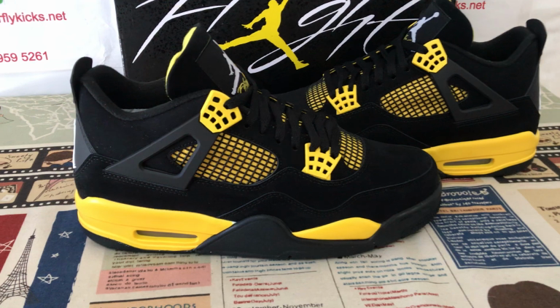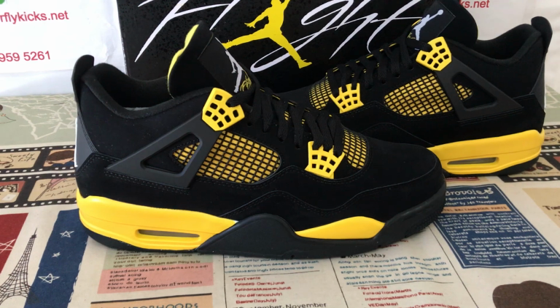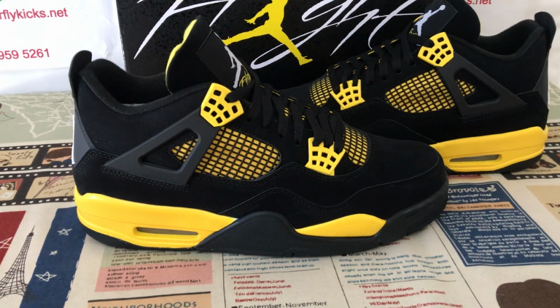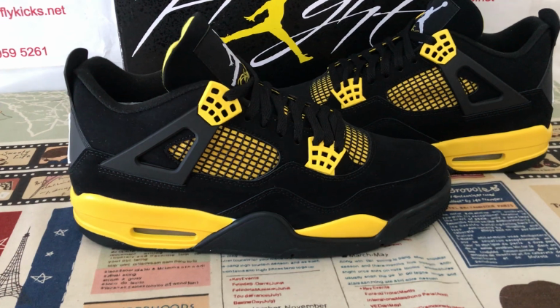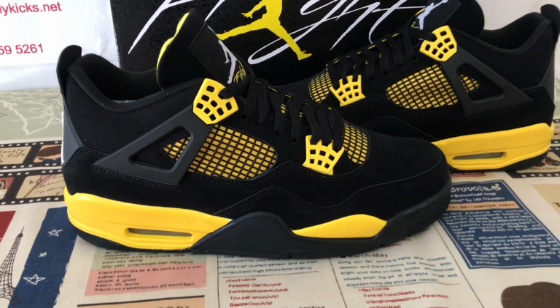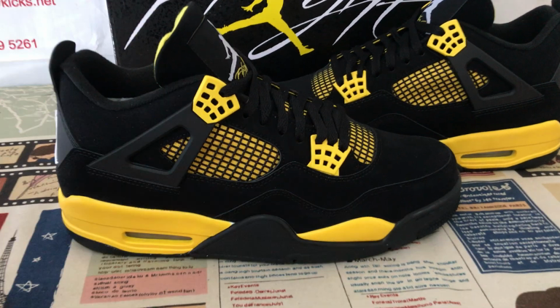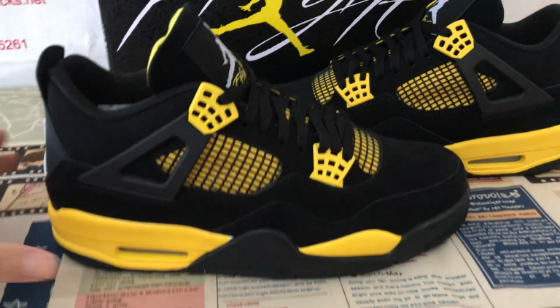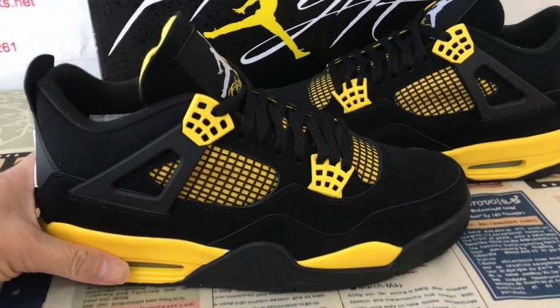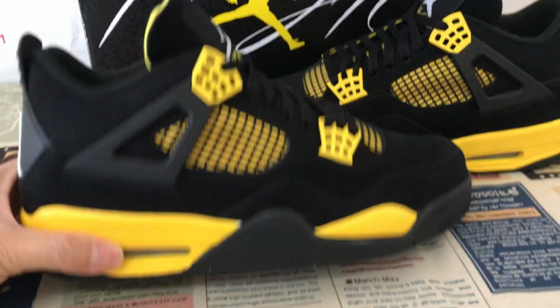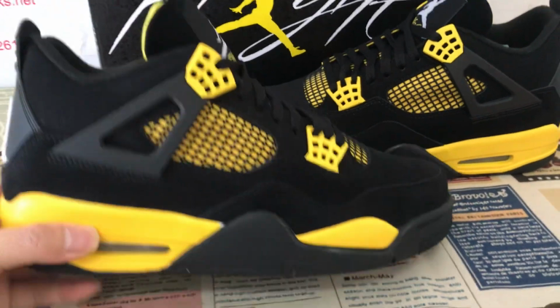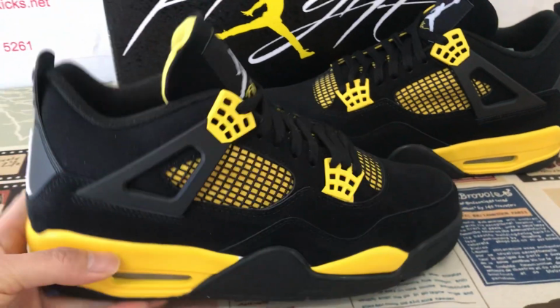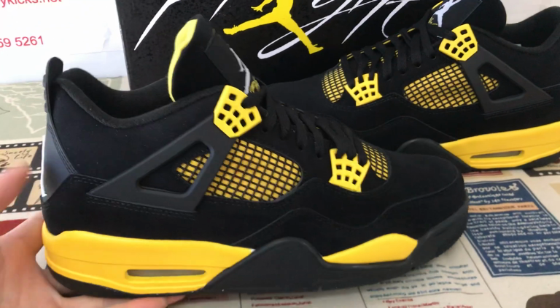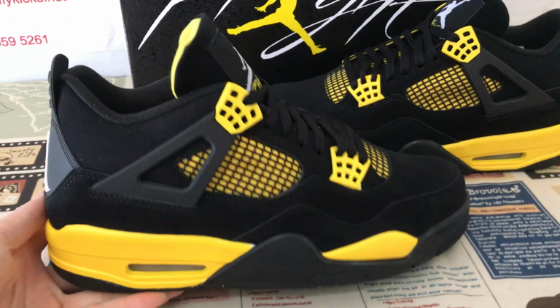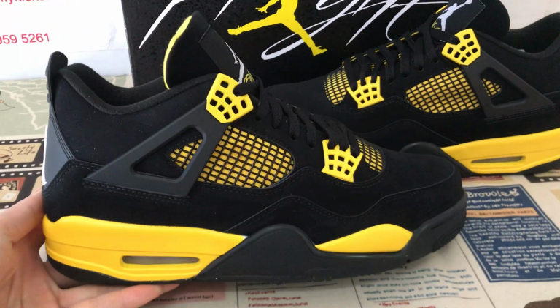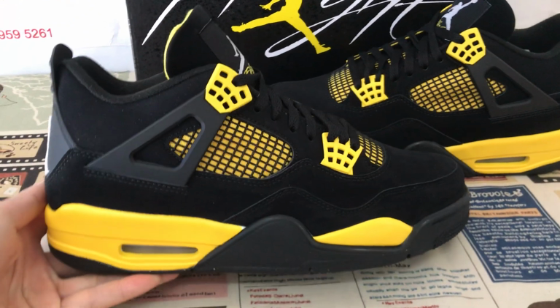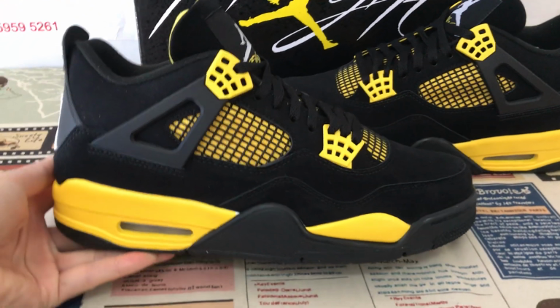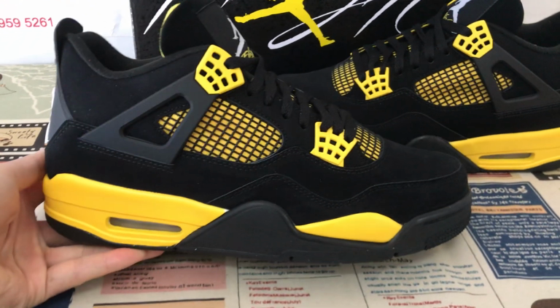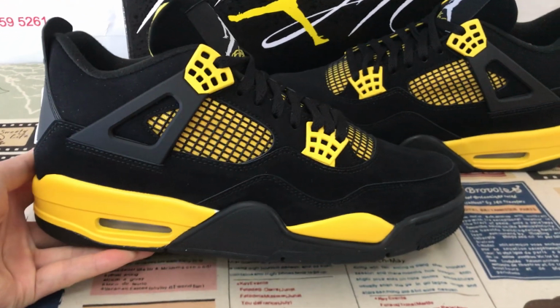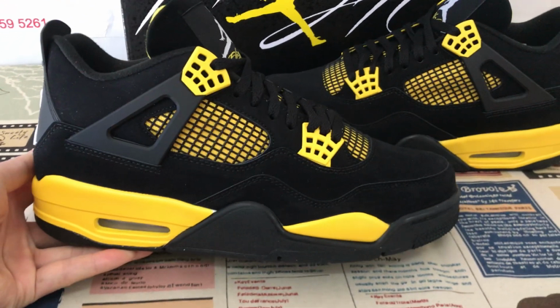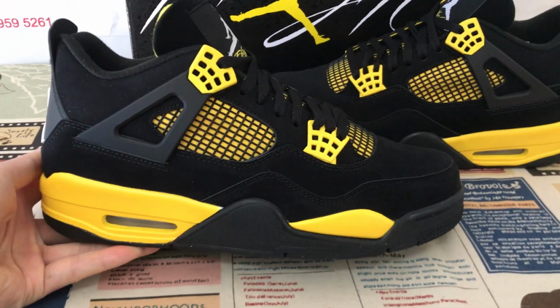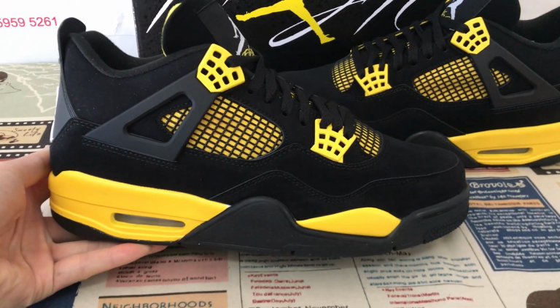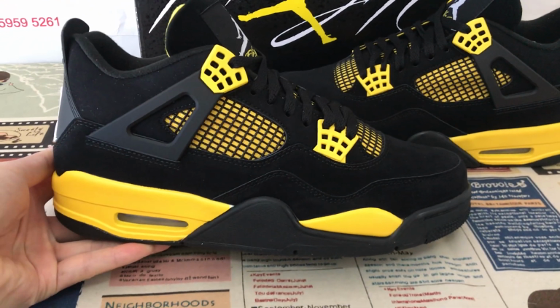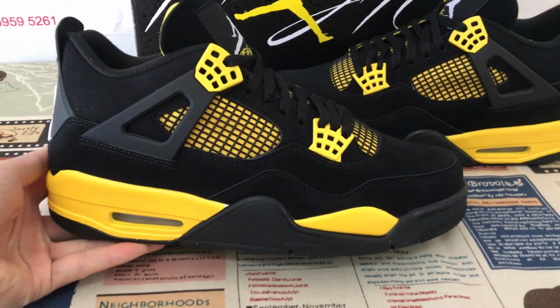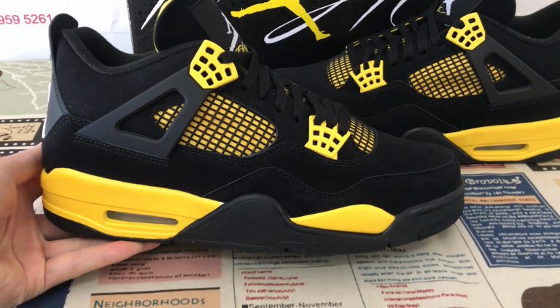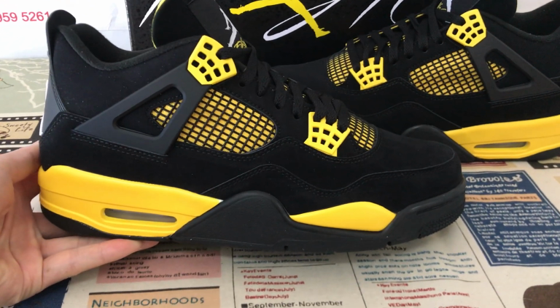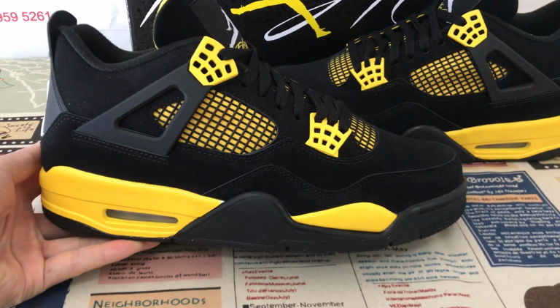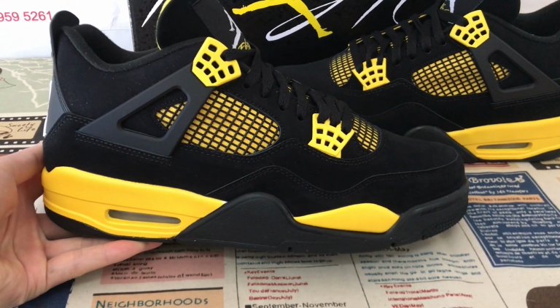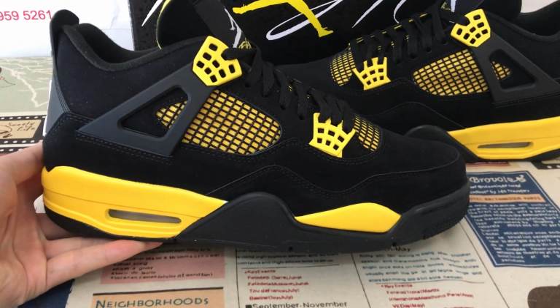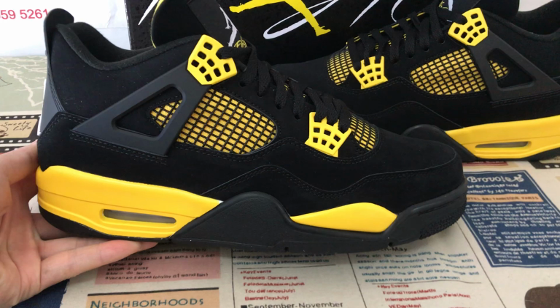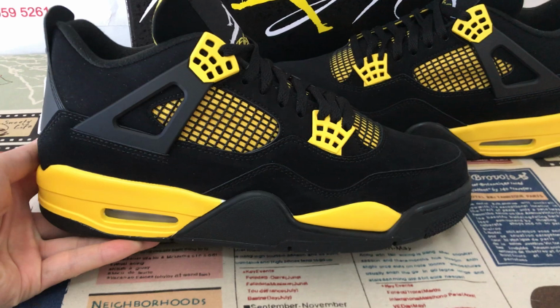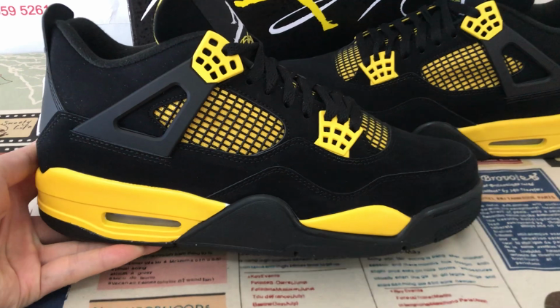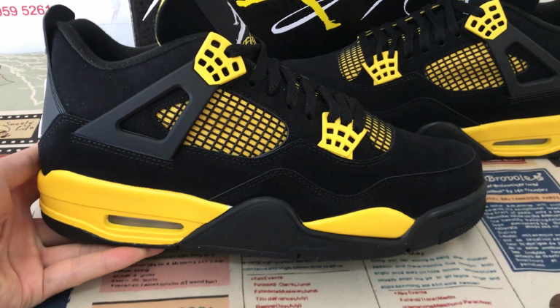Today let me show you a new shoe, a Jordan 4 Thunder 2023.